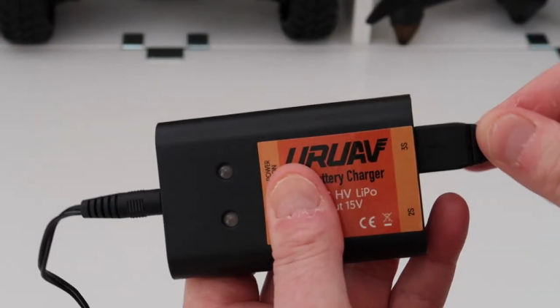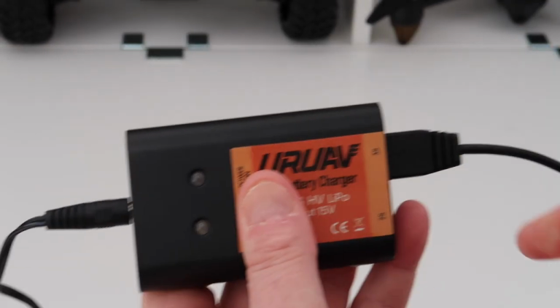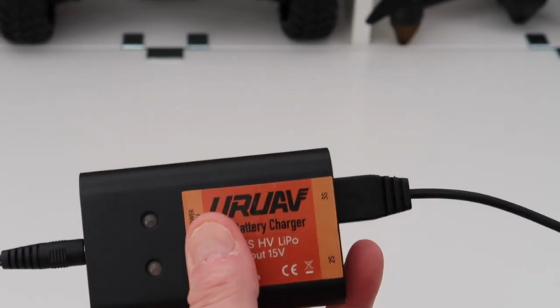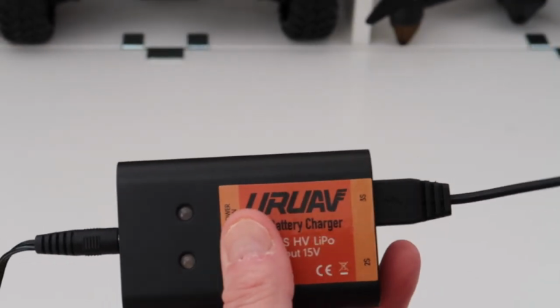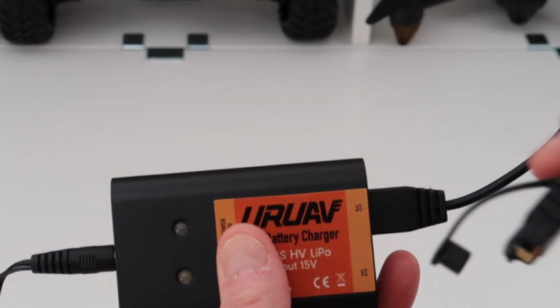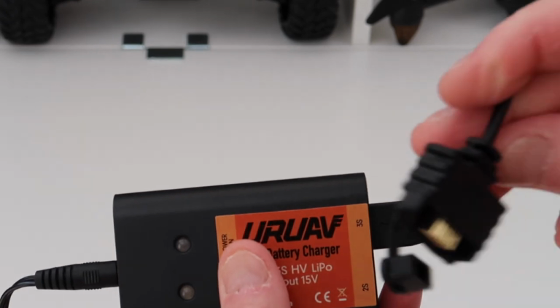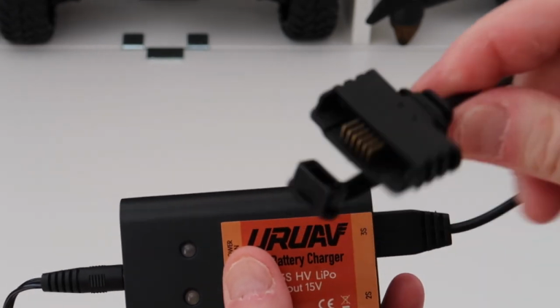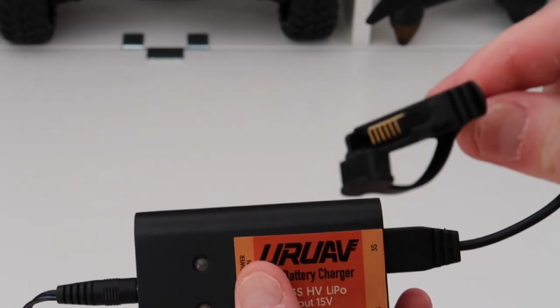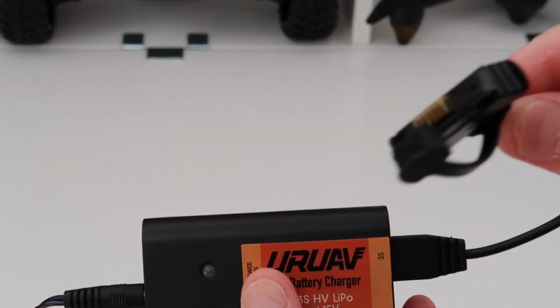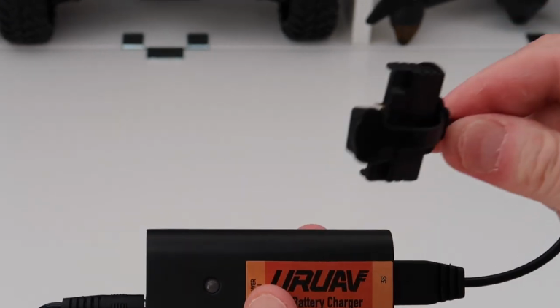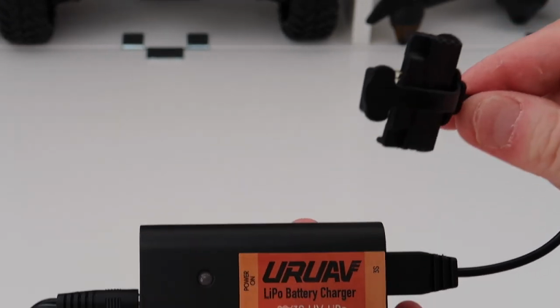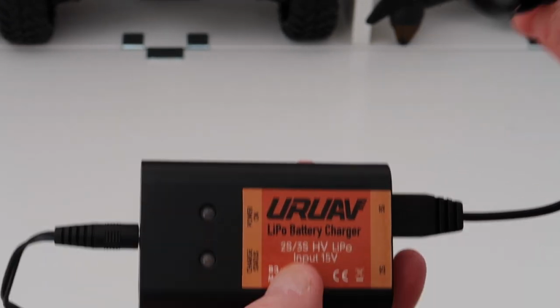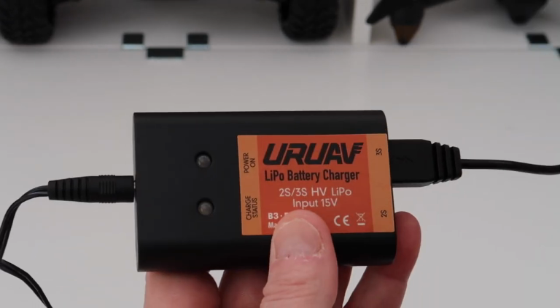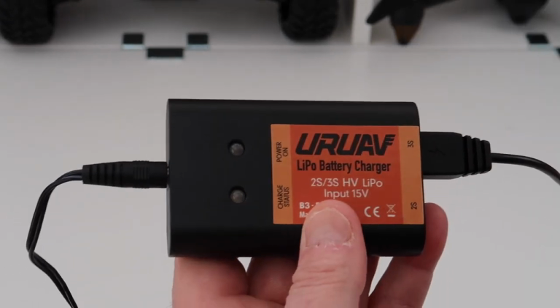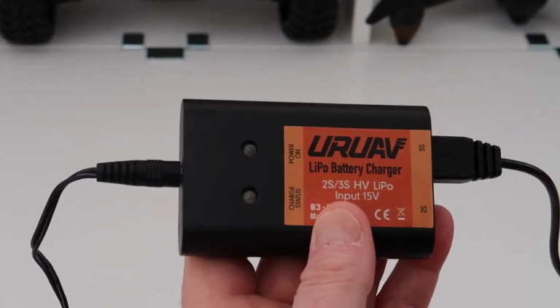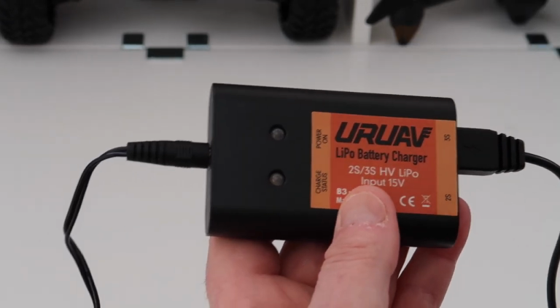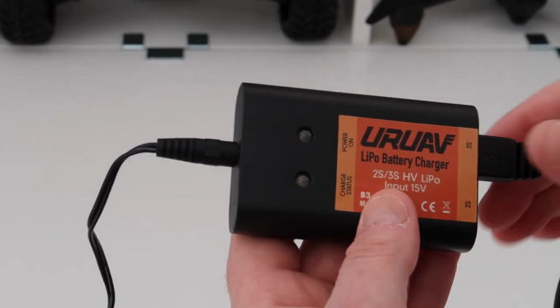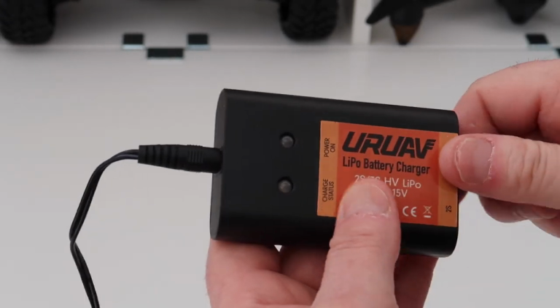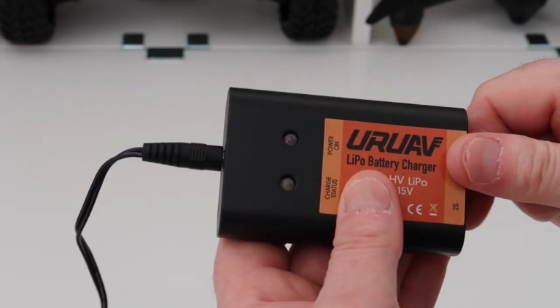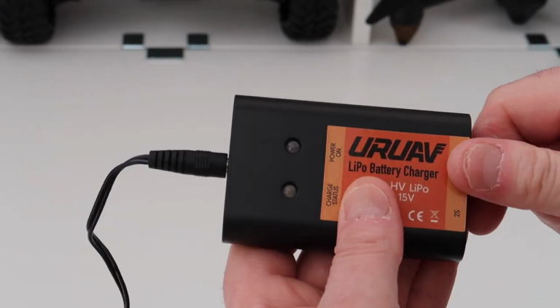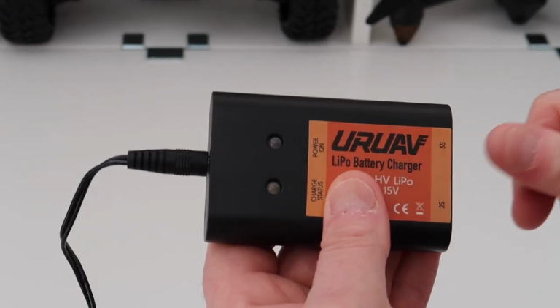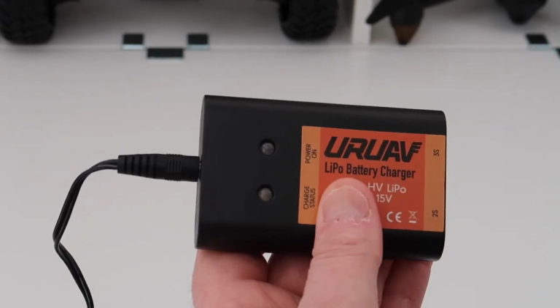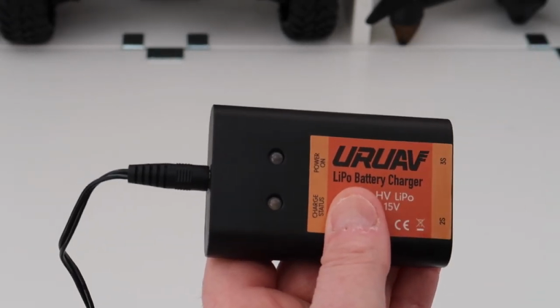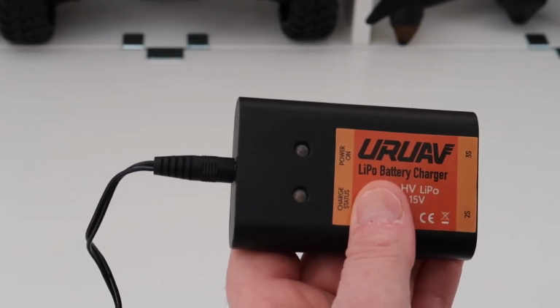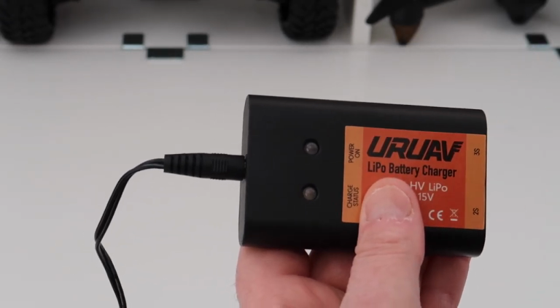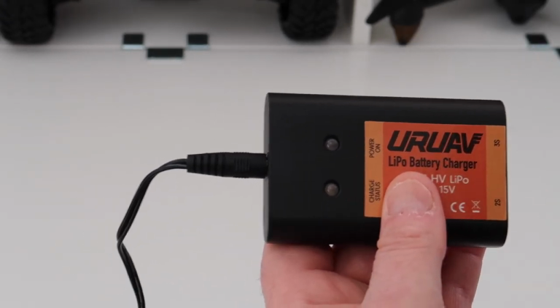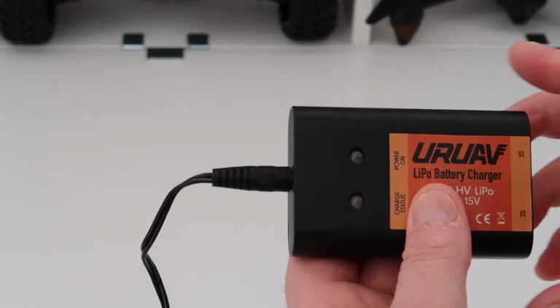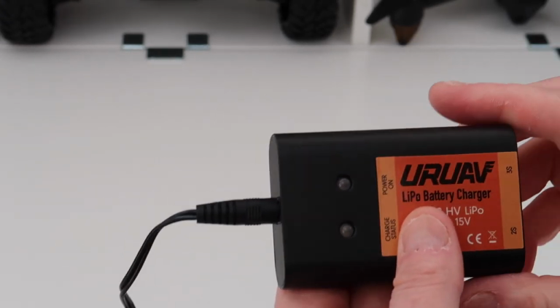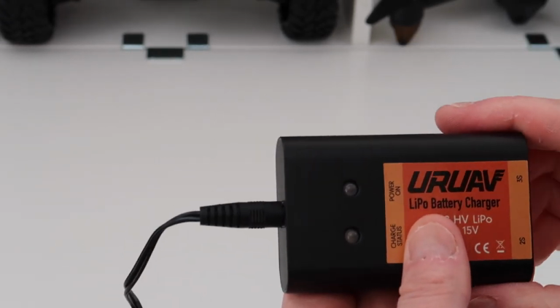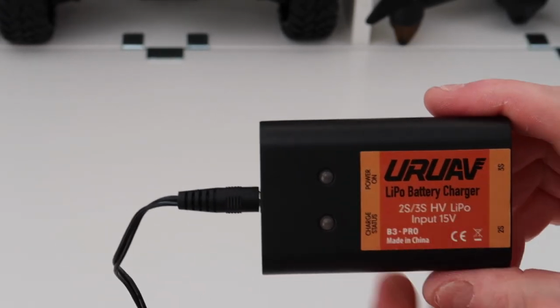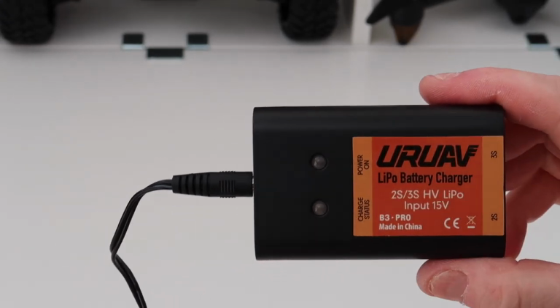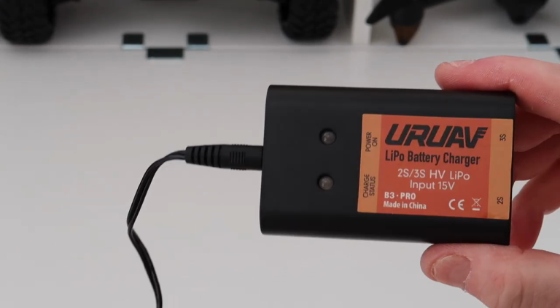This is the one for the FIMI, and this is the one for the Zeno. Same process — plug it in, power it on, and charge it.